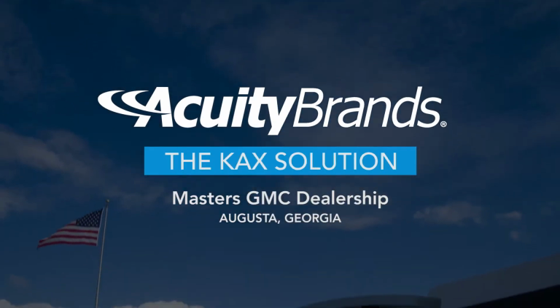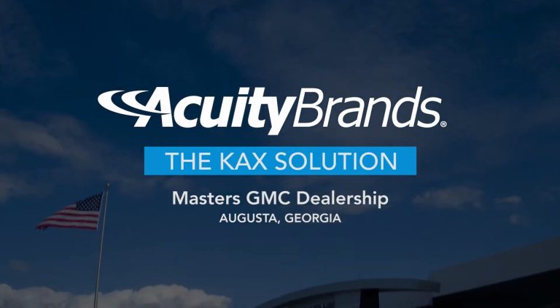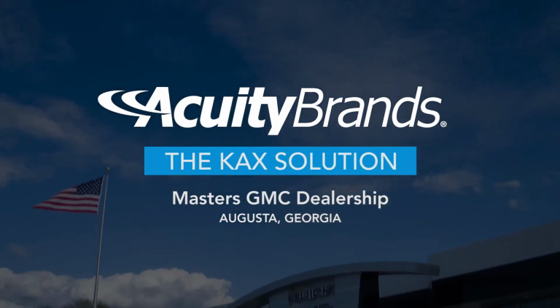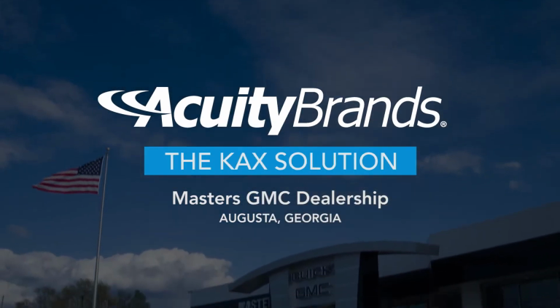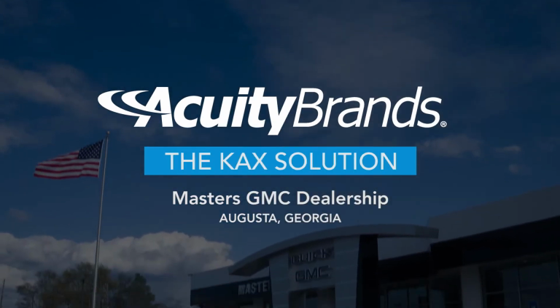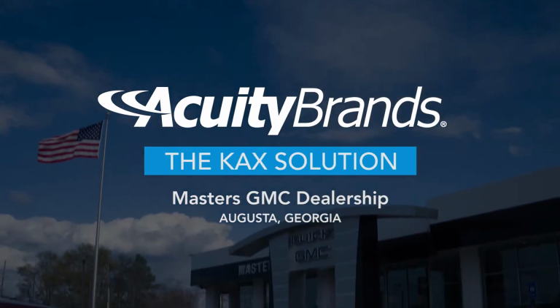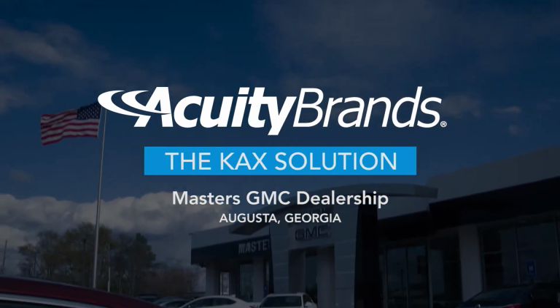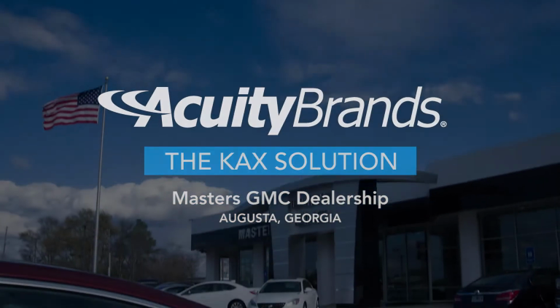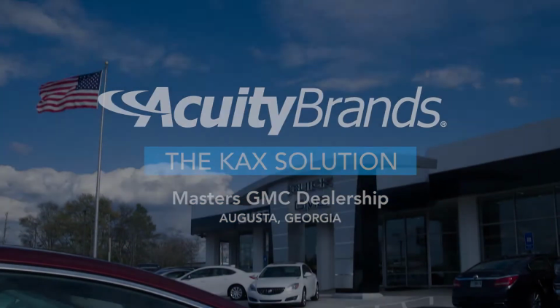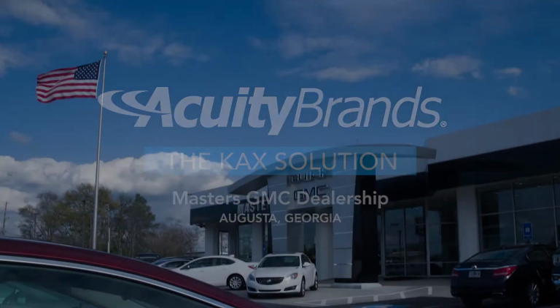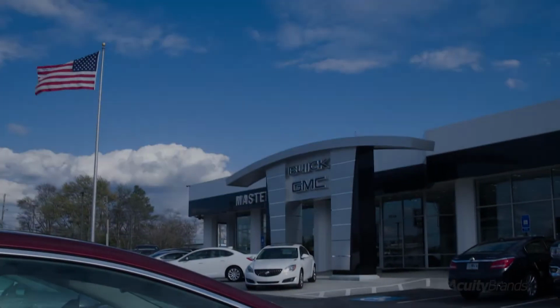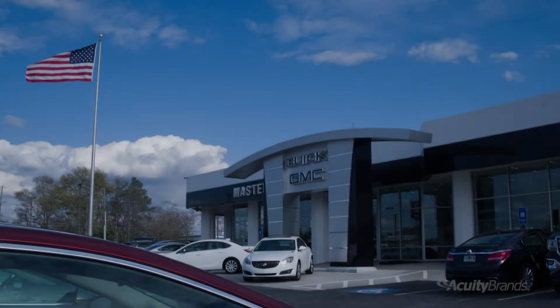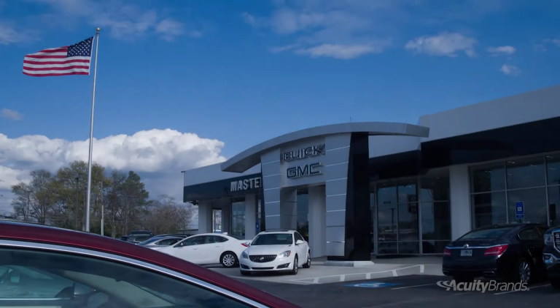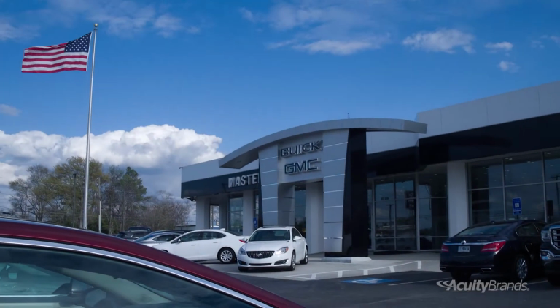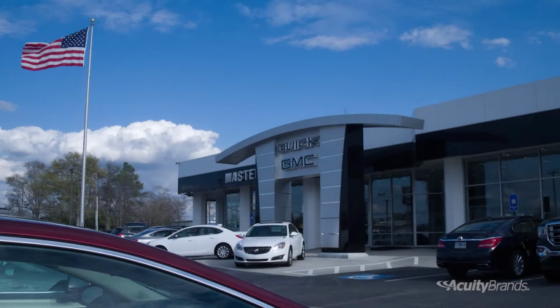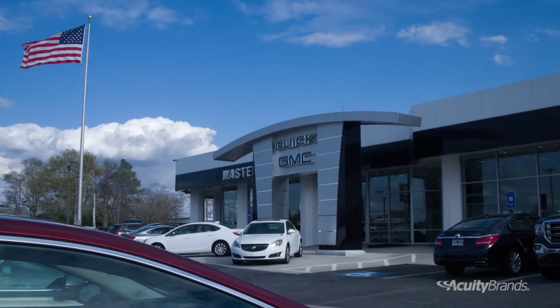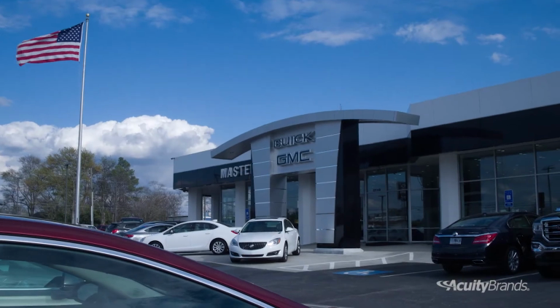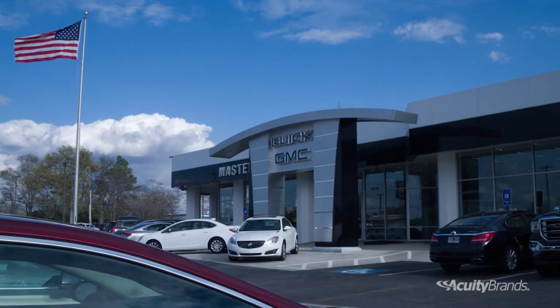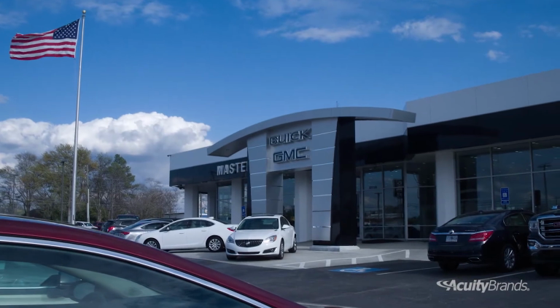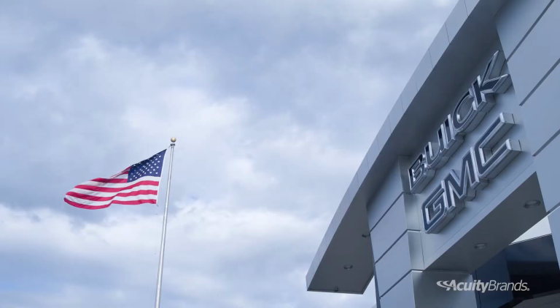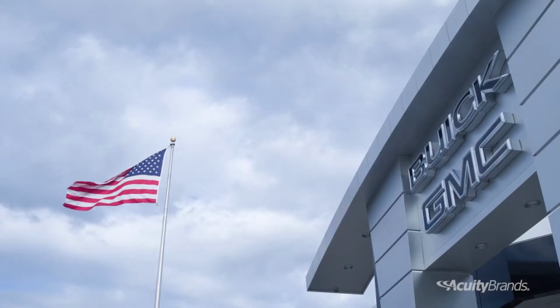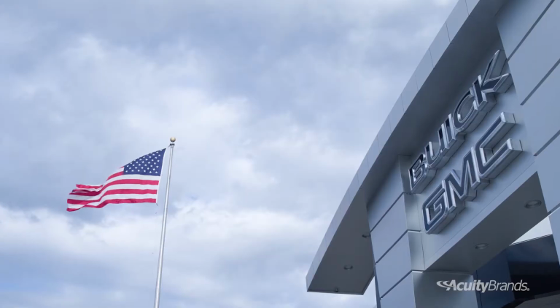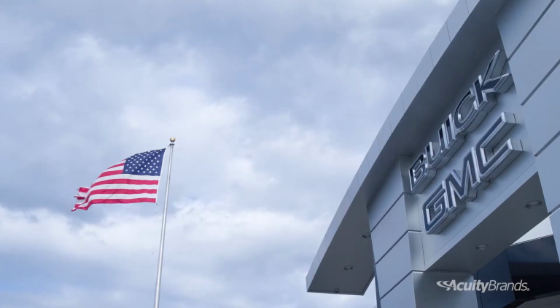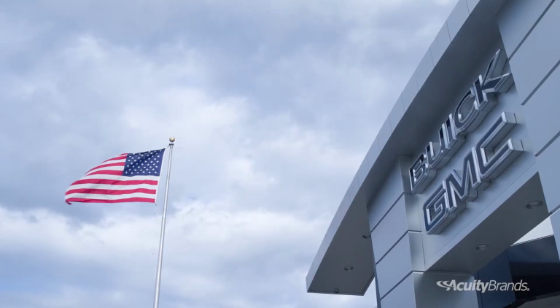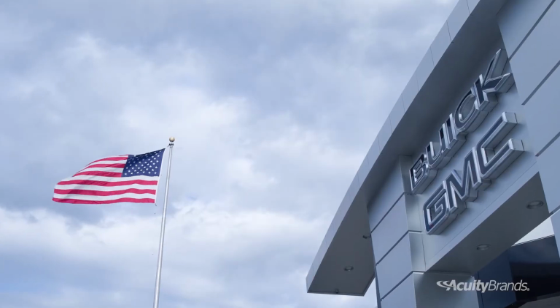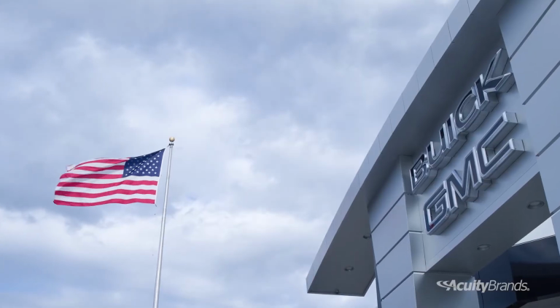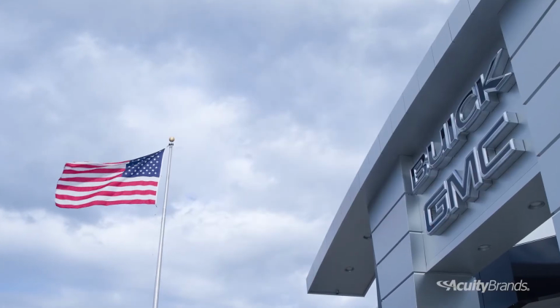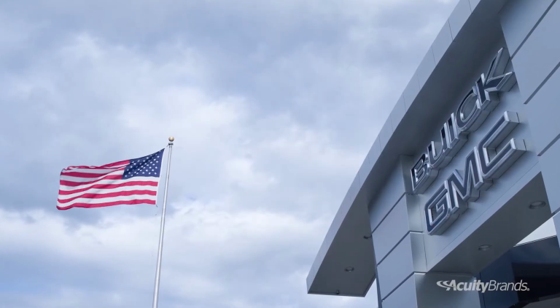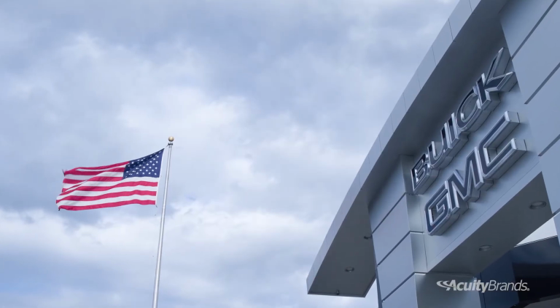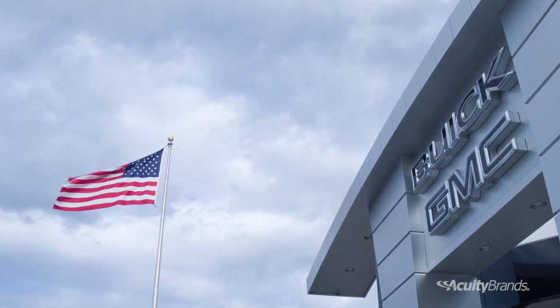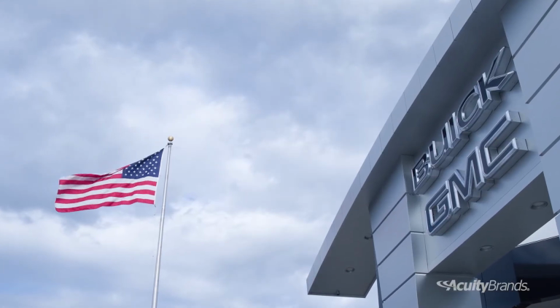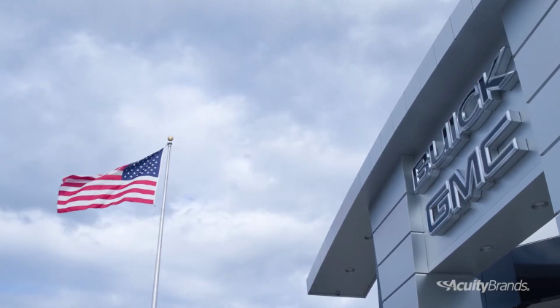The dealership has been family-owned since 1937, third generation. Everybody's still actively involved.